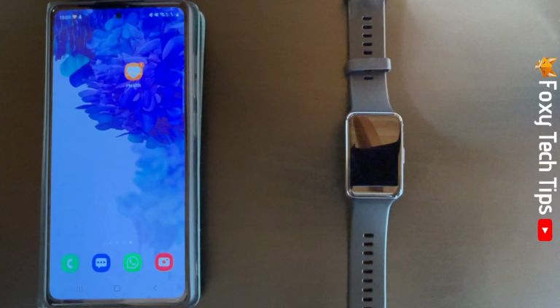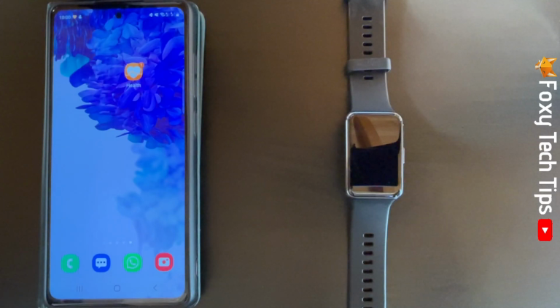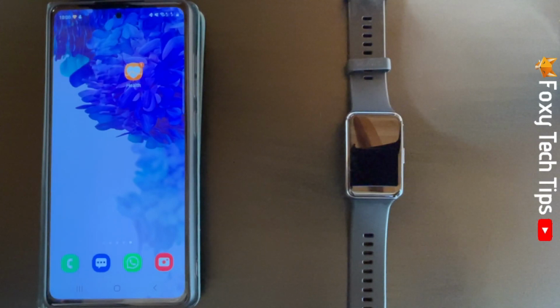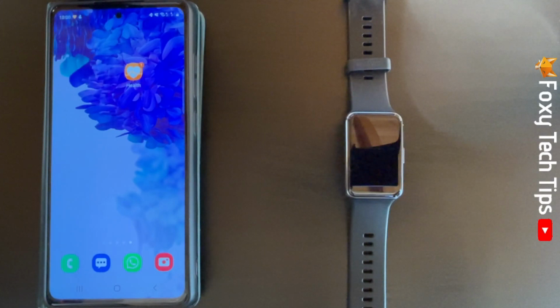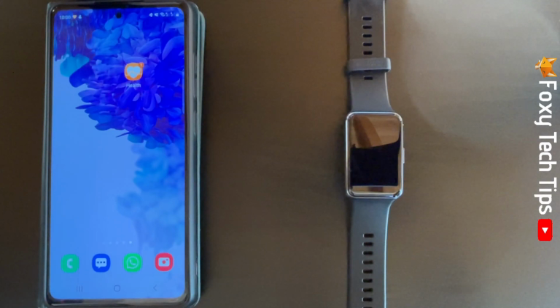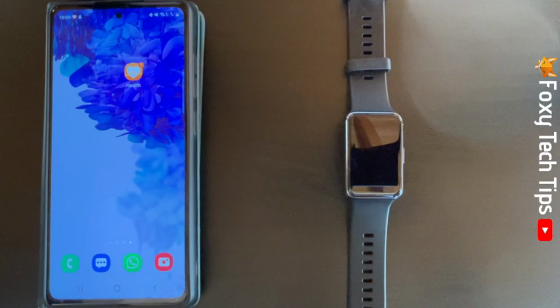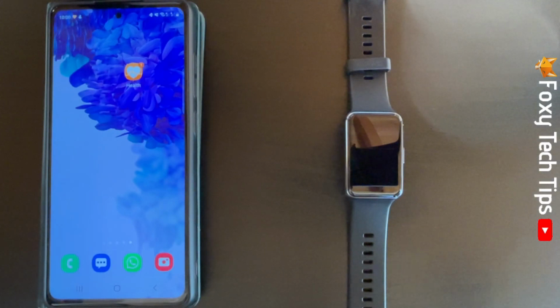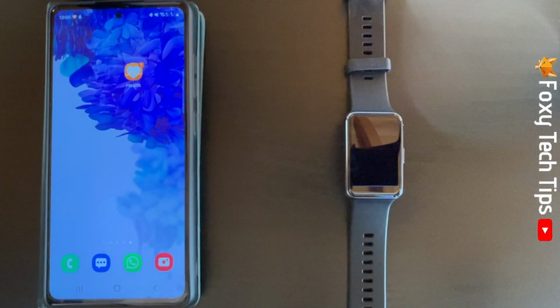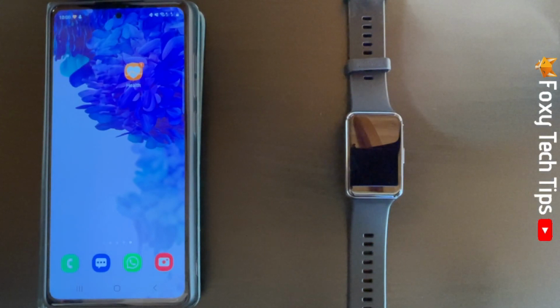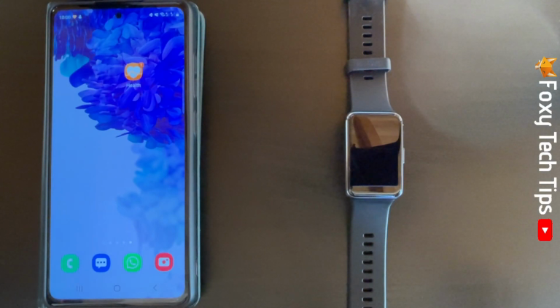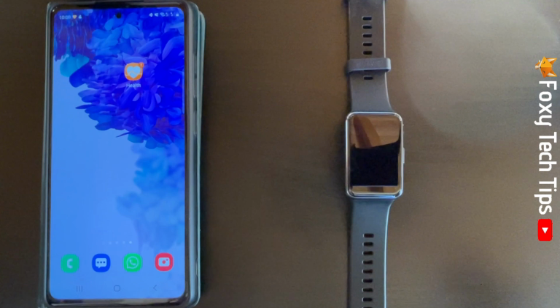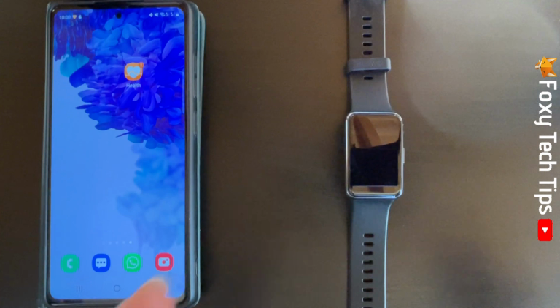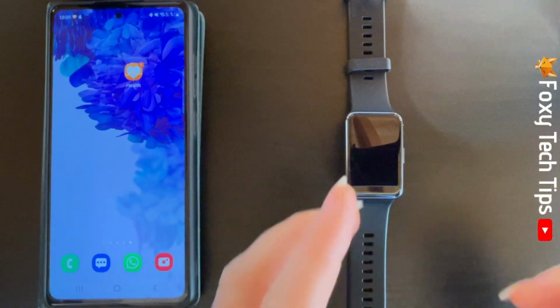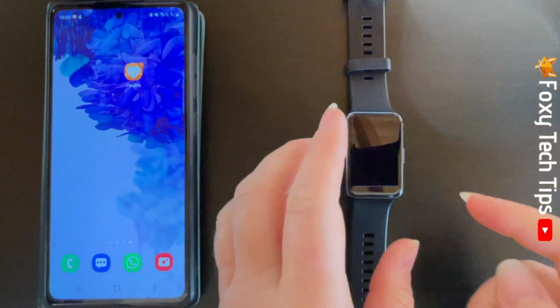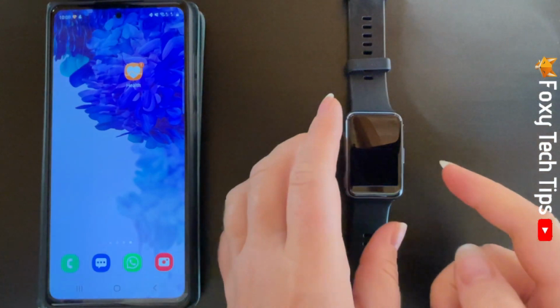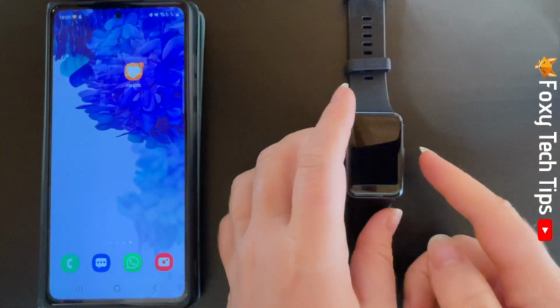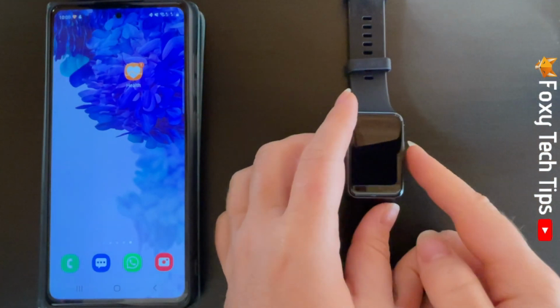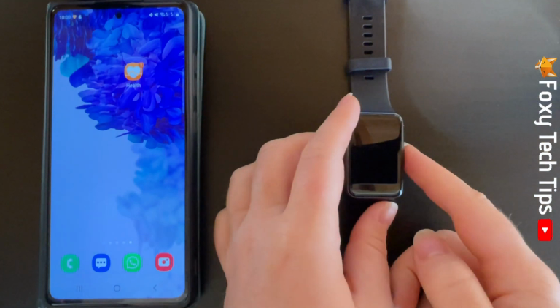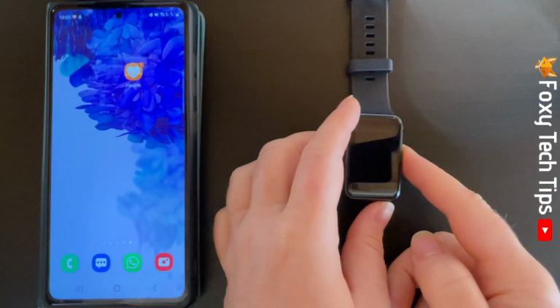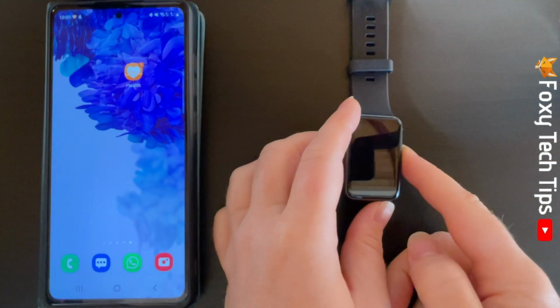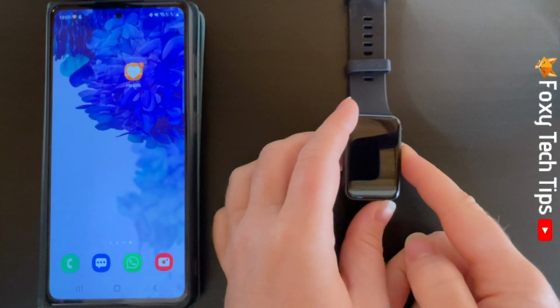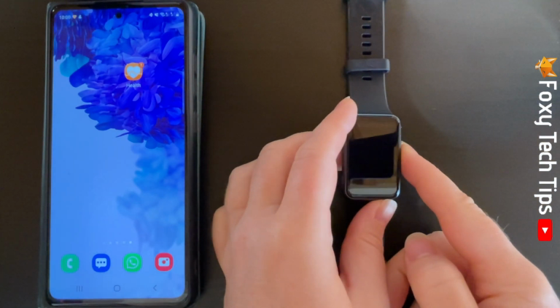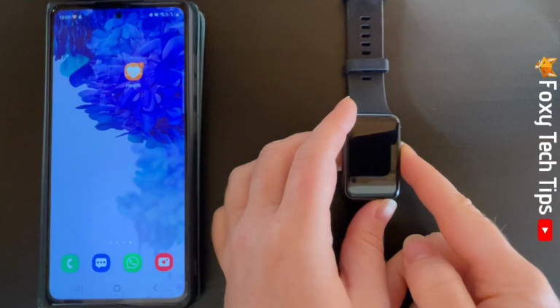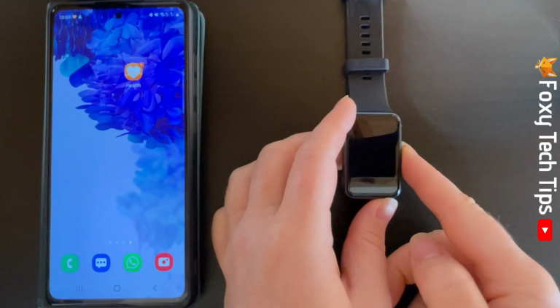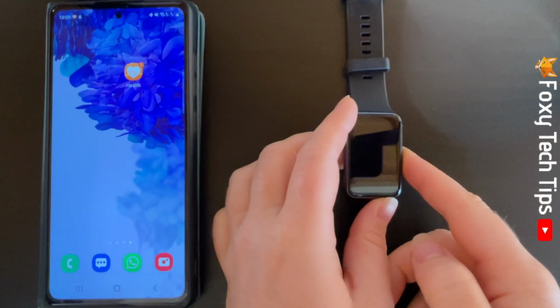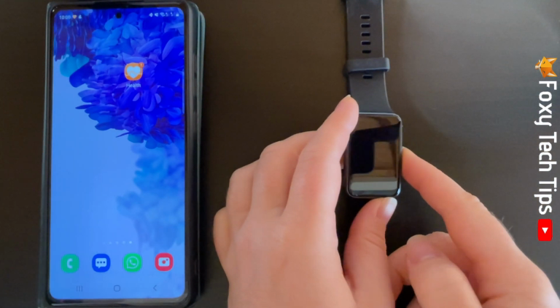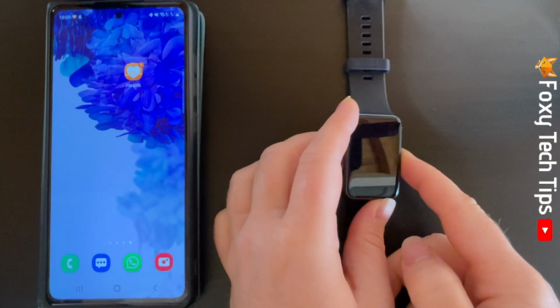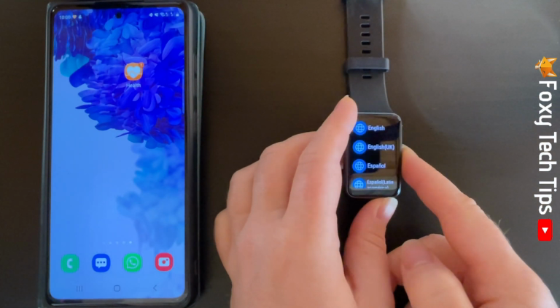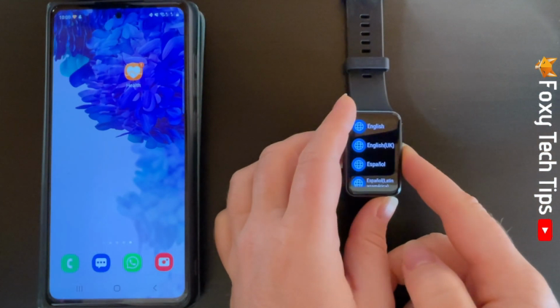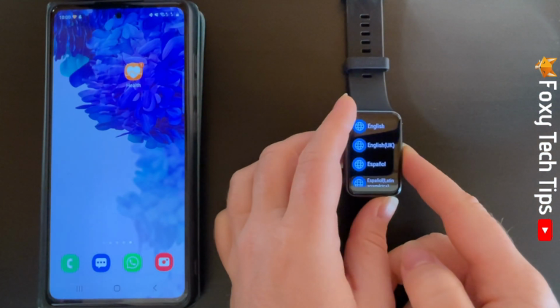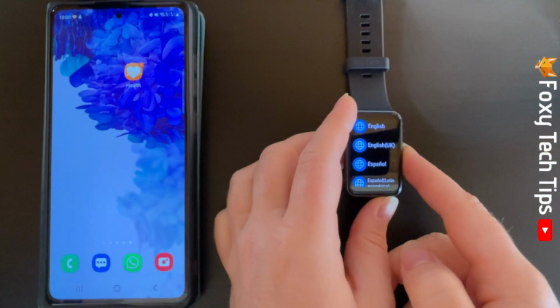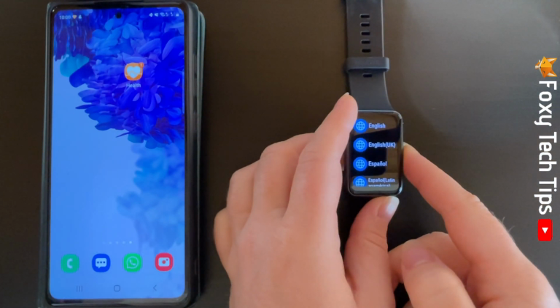The first thing you will have to do when setting up your watch is to choose a language from the list on your watch's screen.